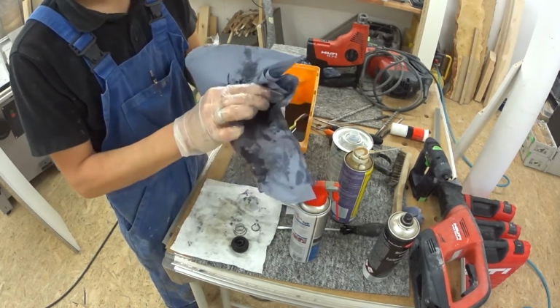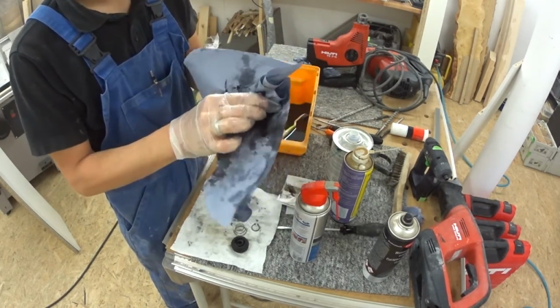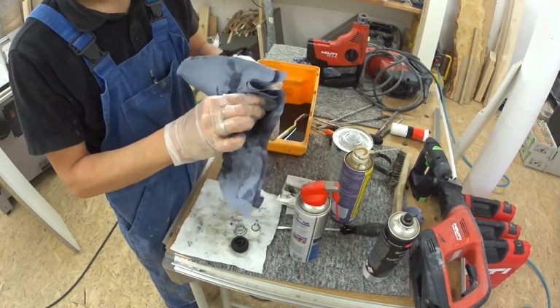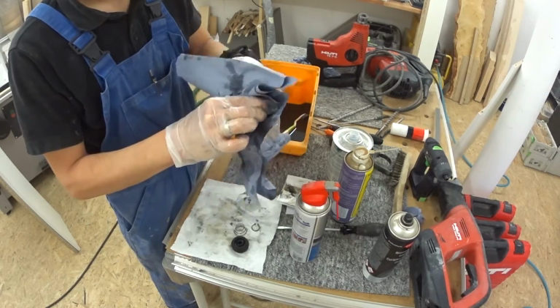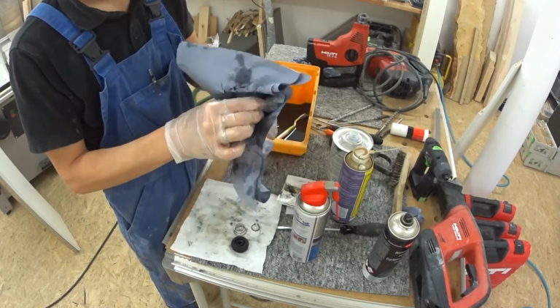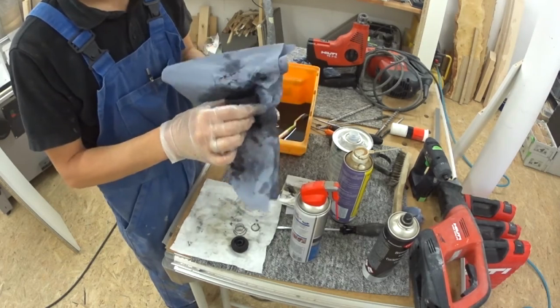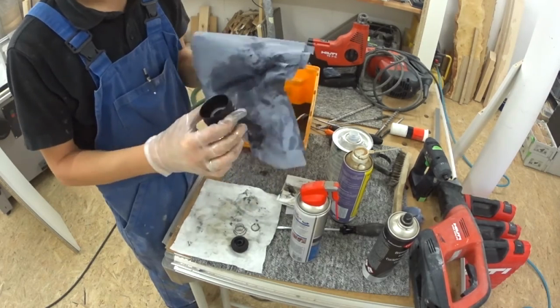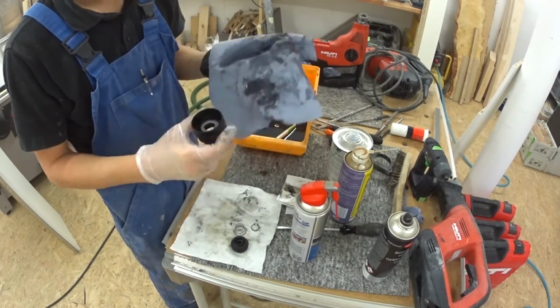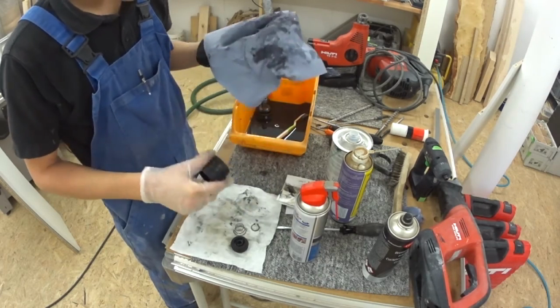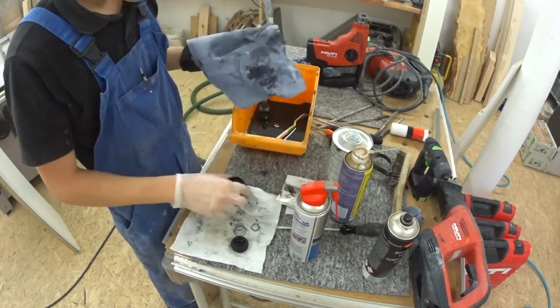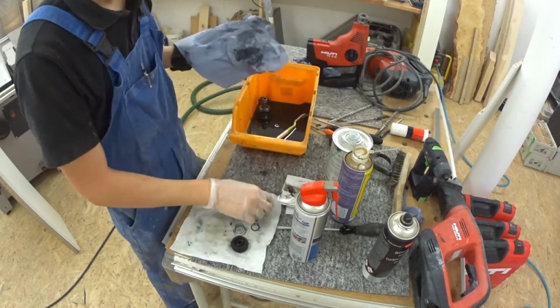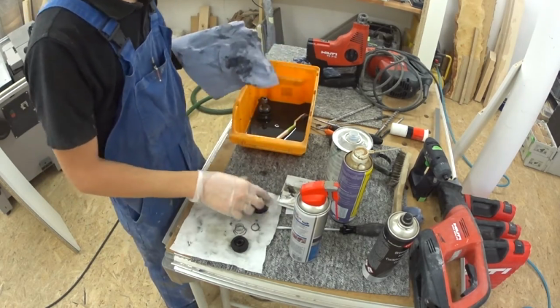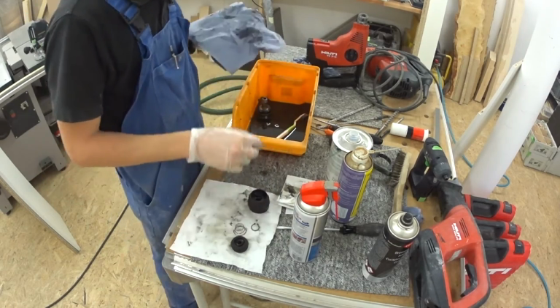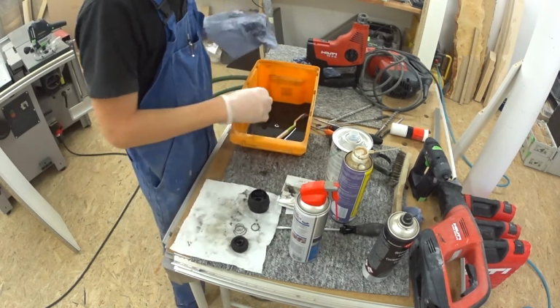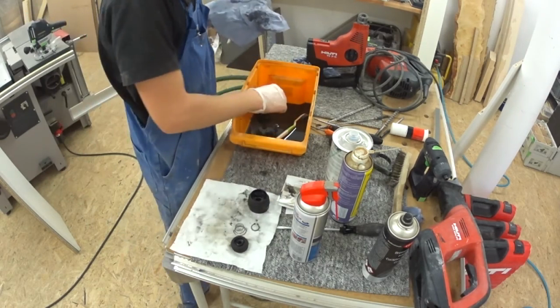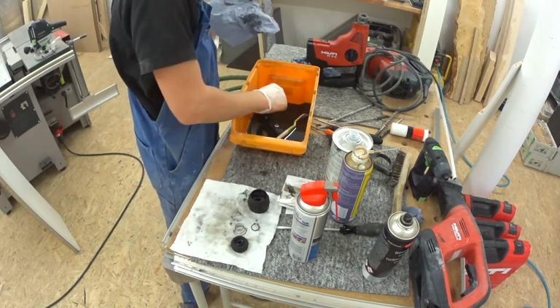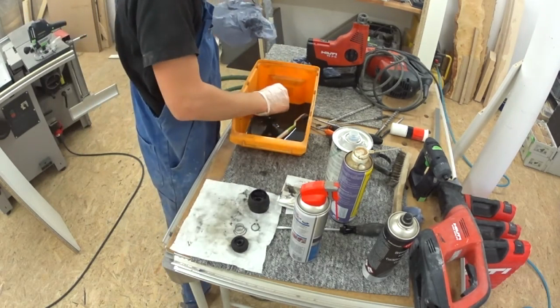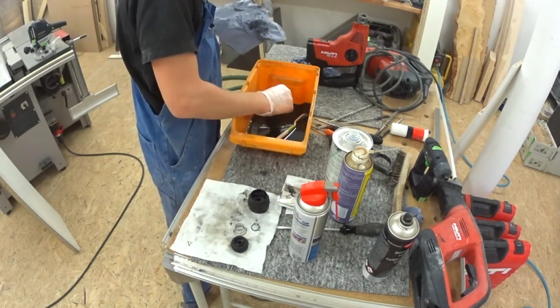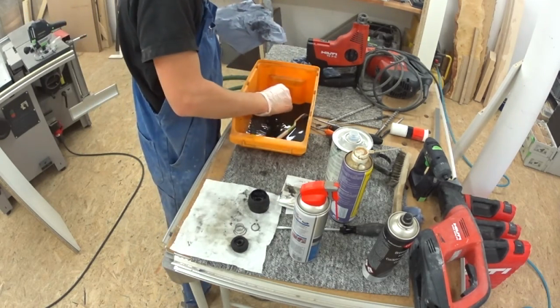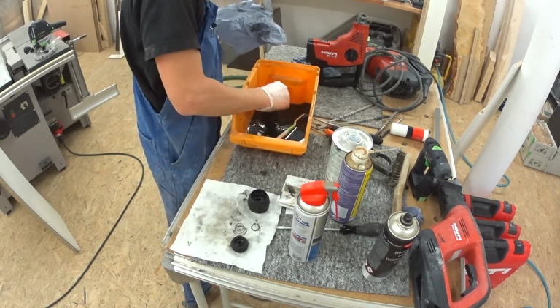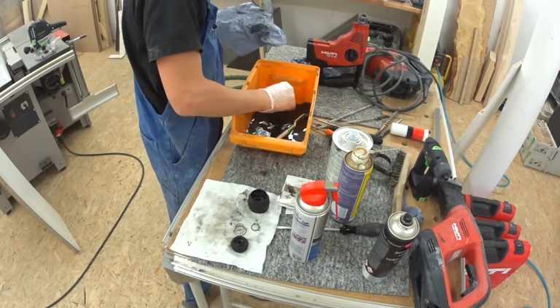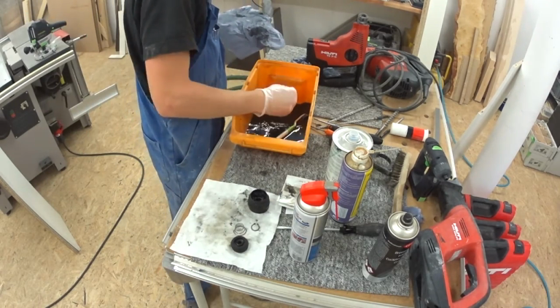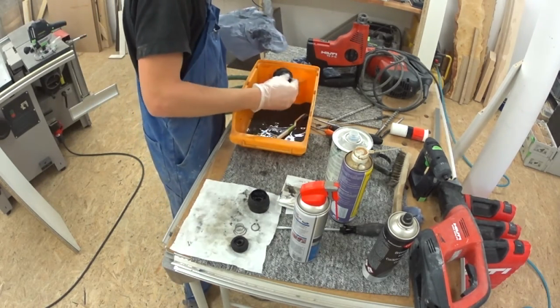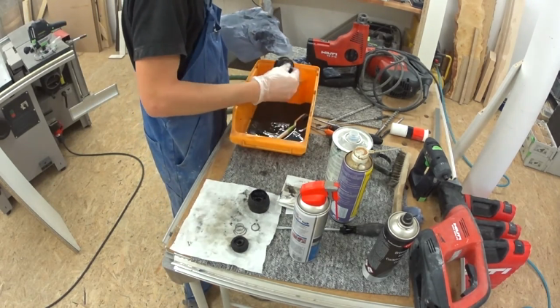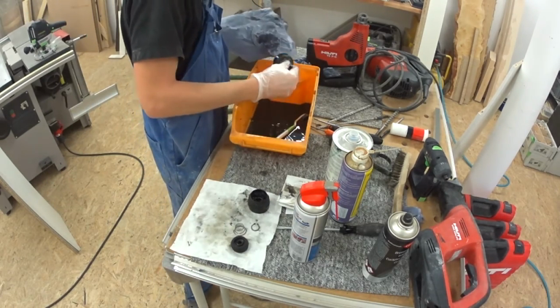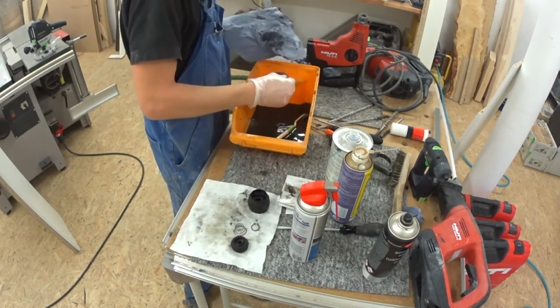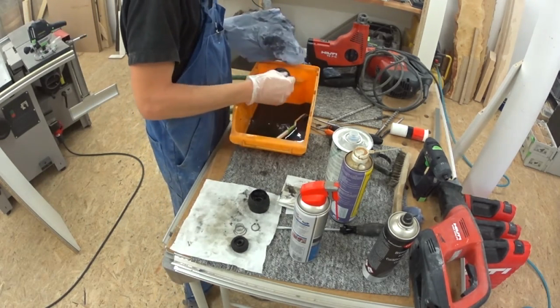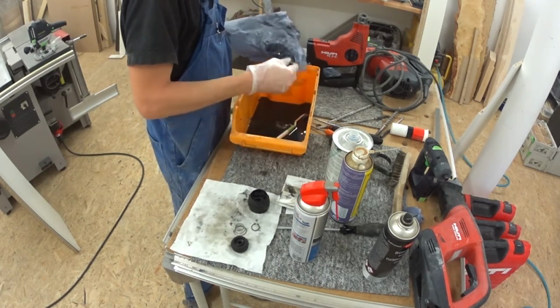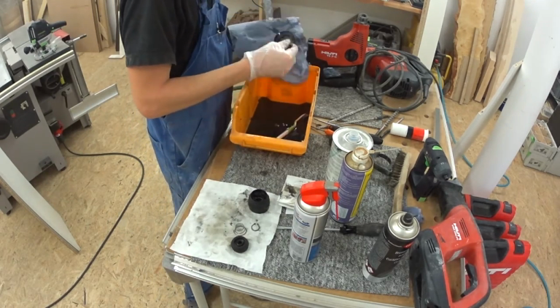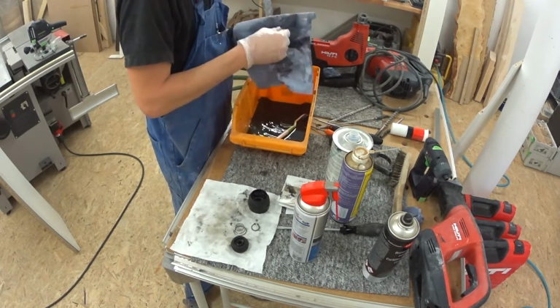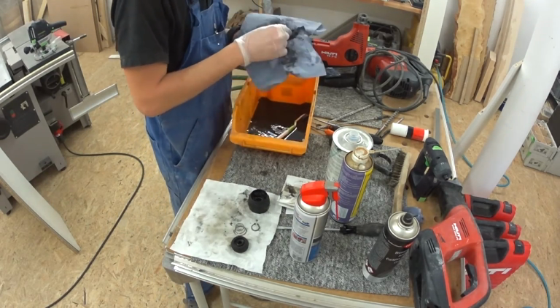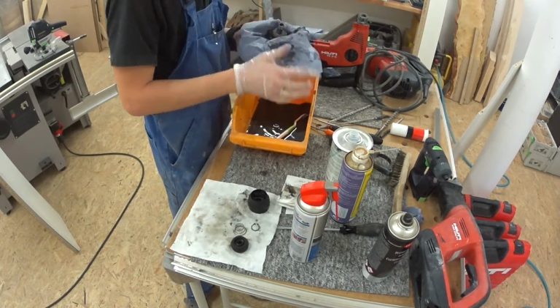The white spirit turned more into a black spirit, but the parts became nice and clean.